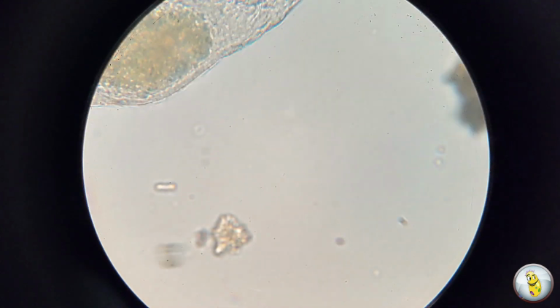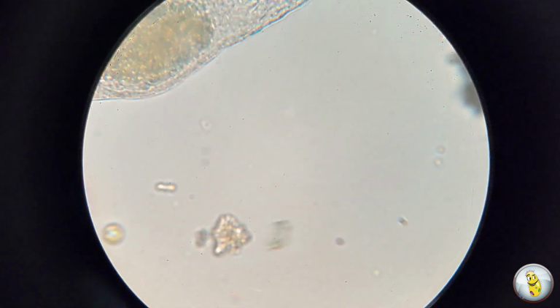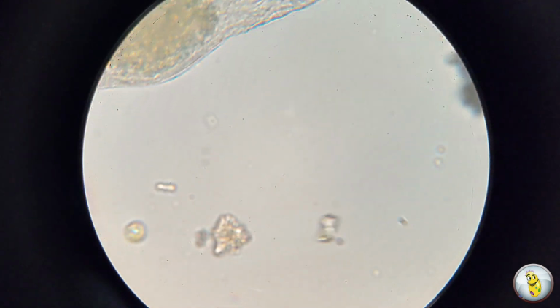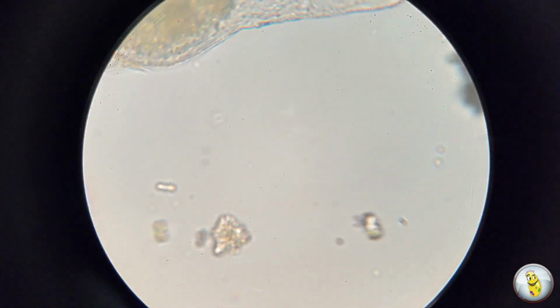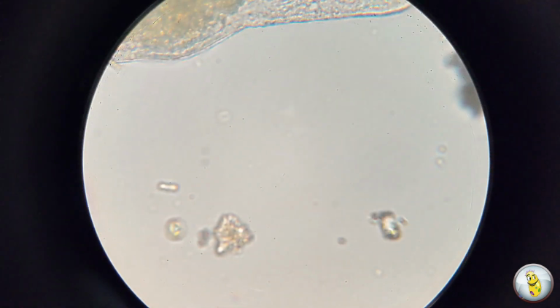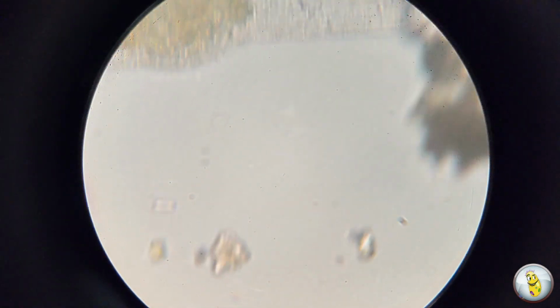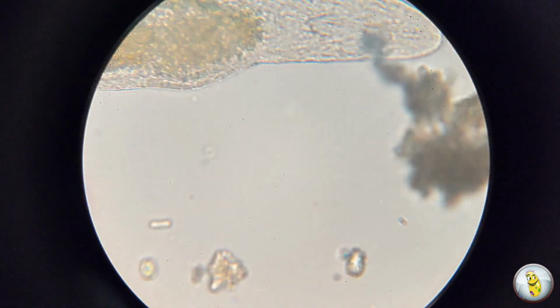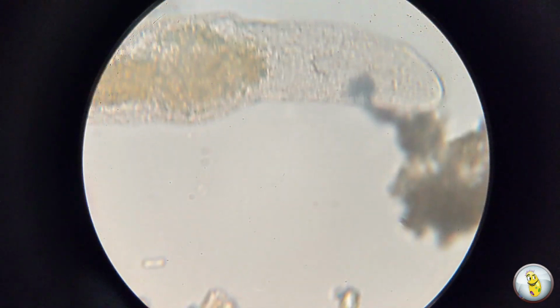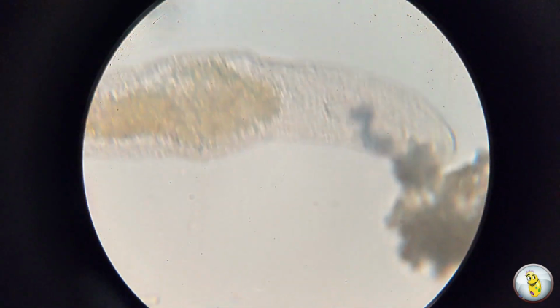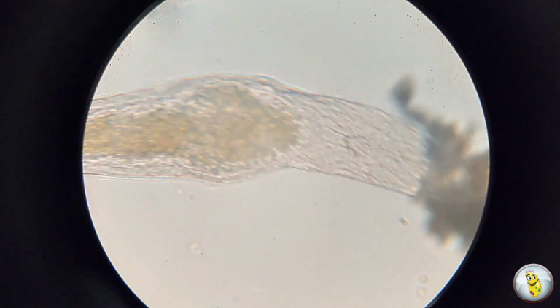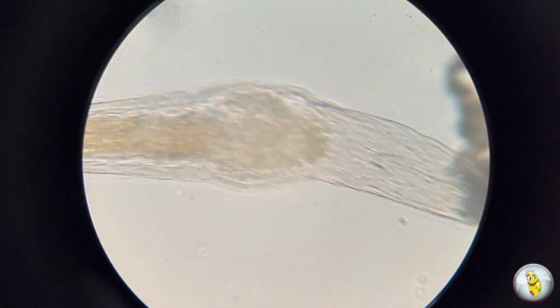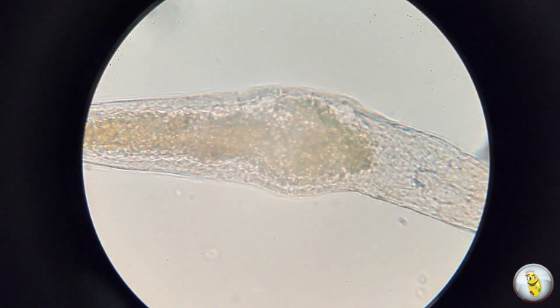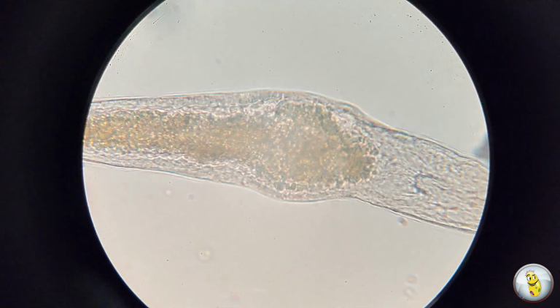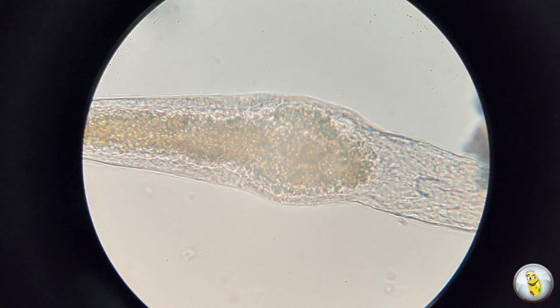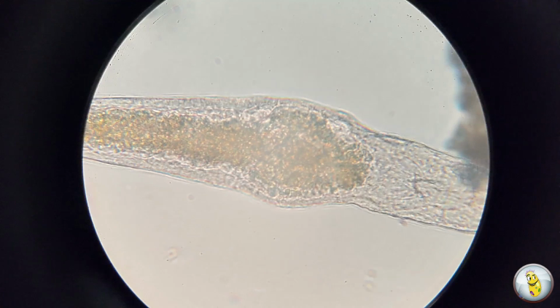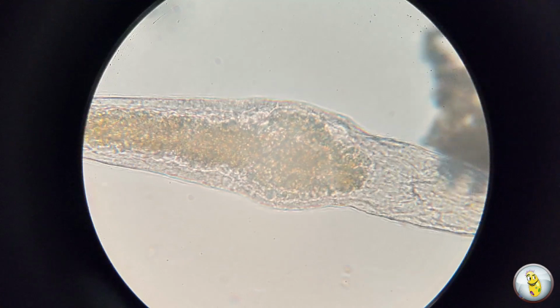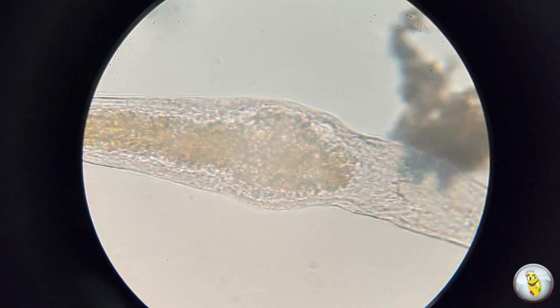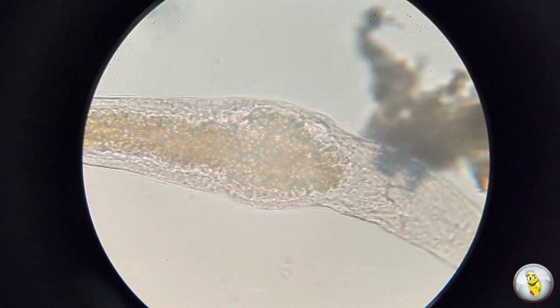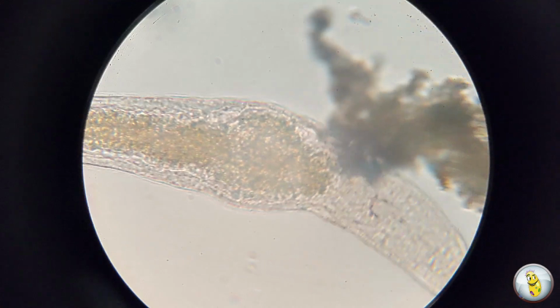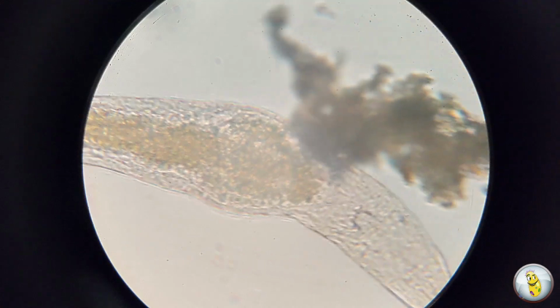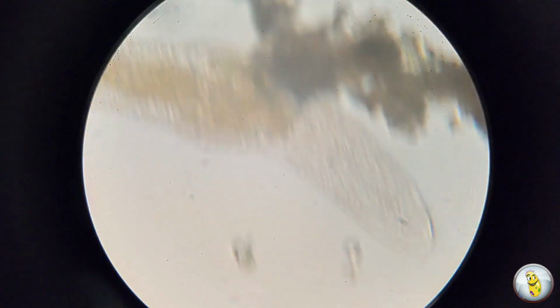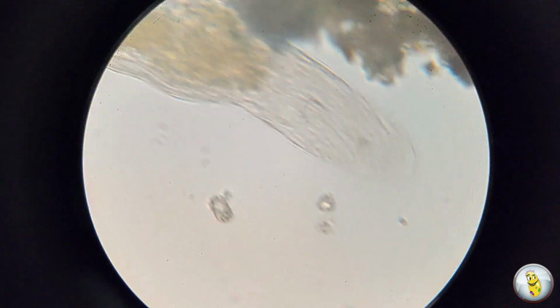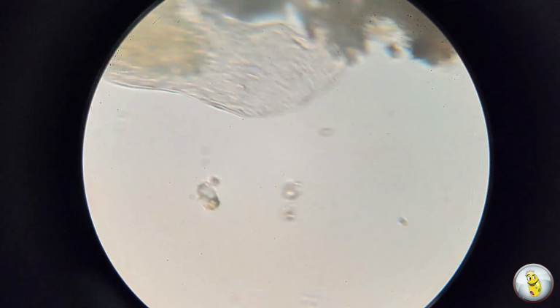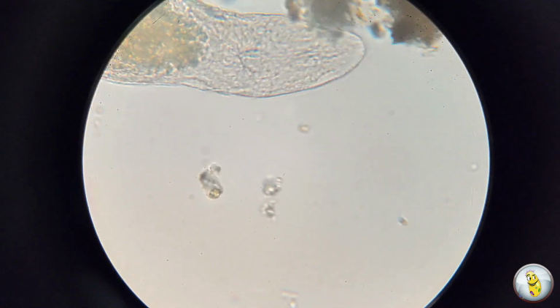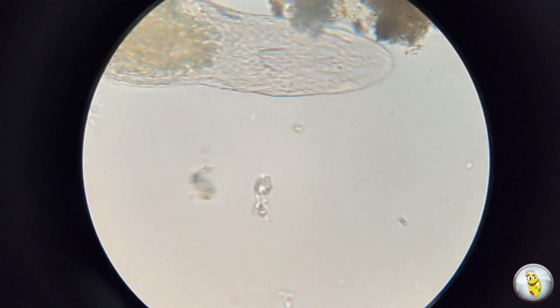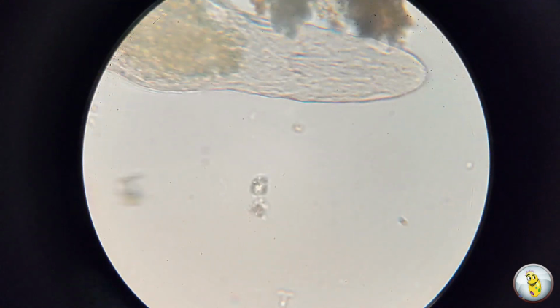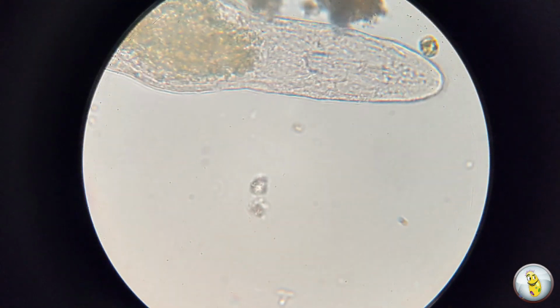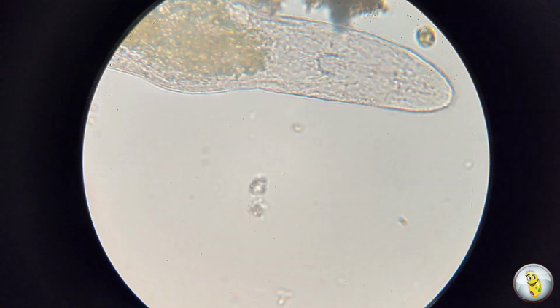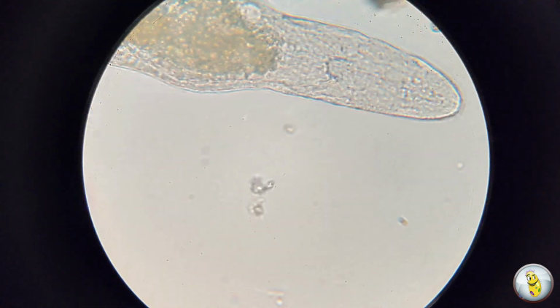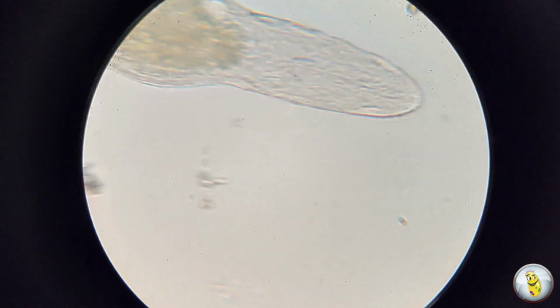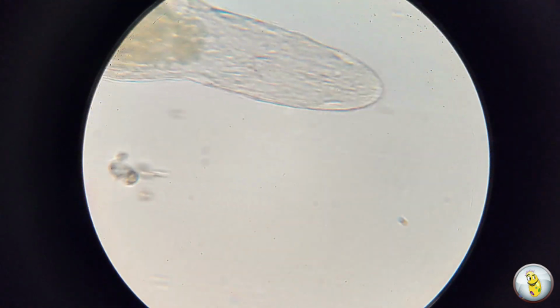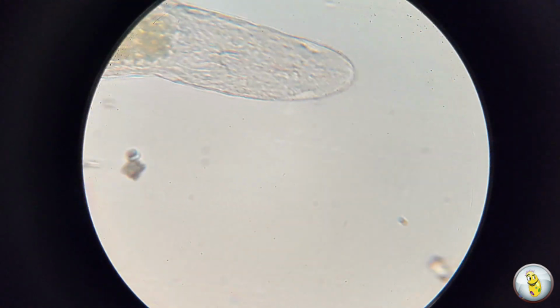Some have said it looks like a microscopic version of a crocodile, and I can't say that I really disagree with them. I mean, look at this thing. I'm sure glad they're on the microscopic scale and not something that I have to be worried about.